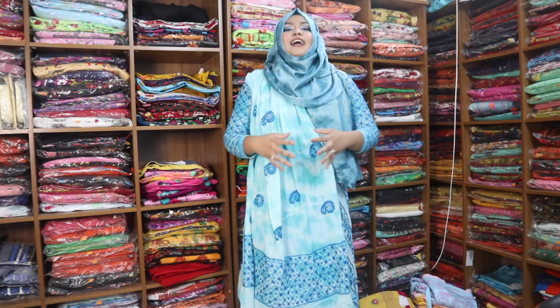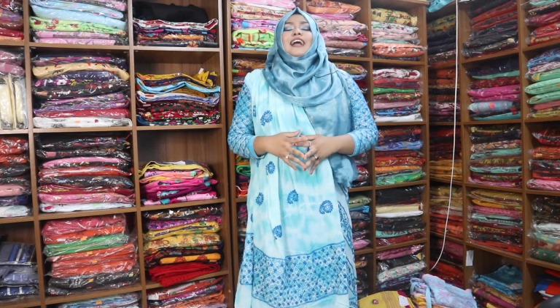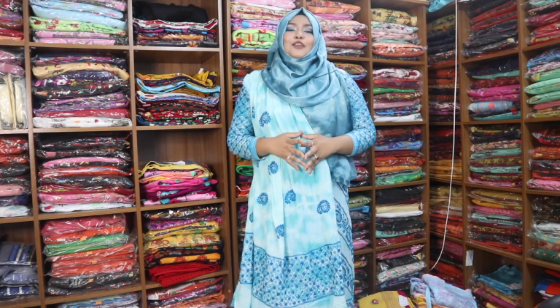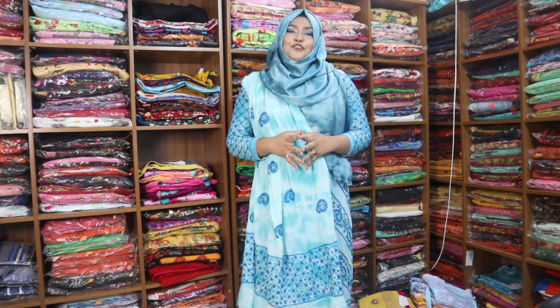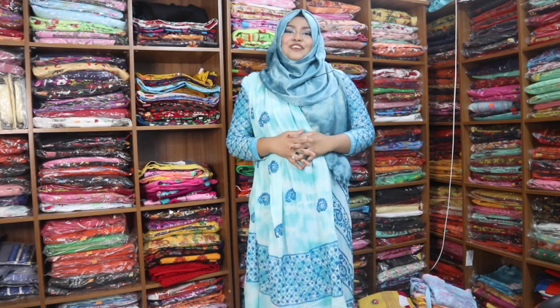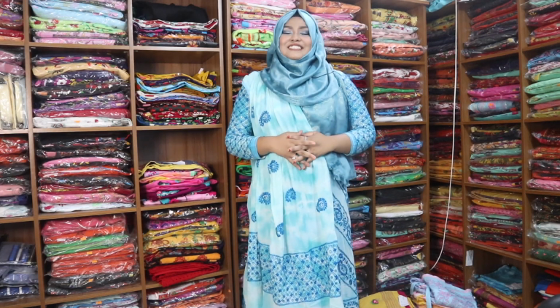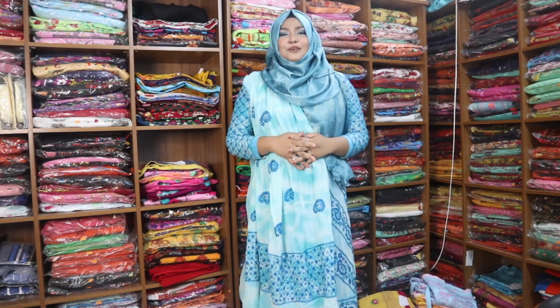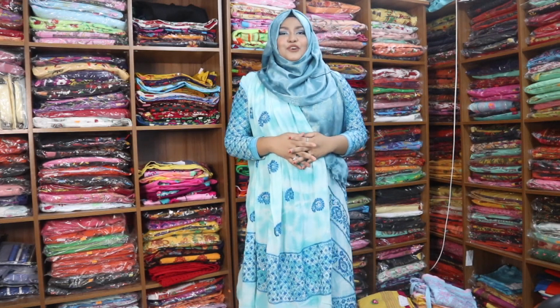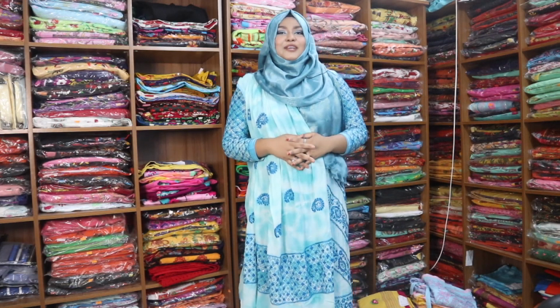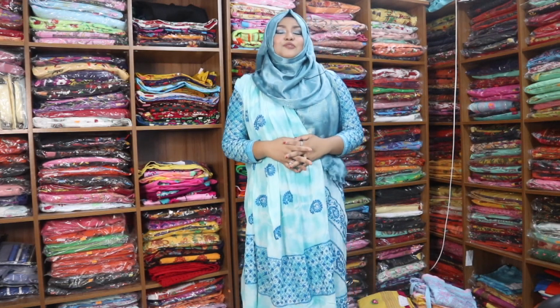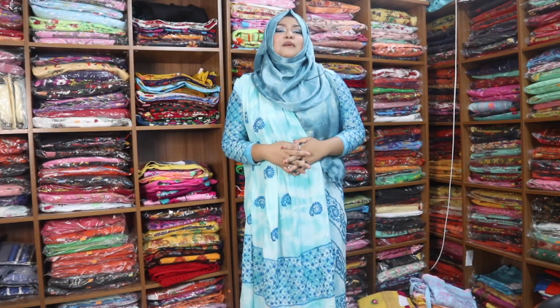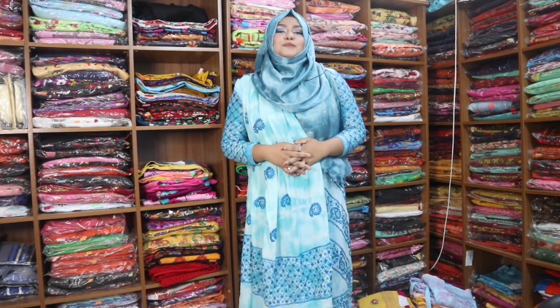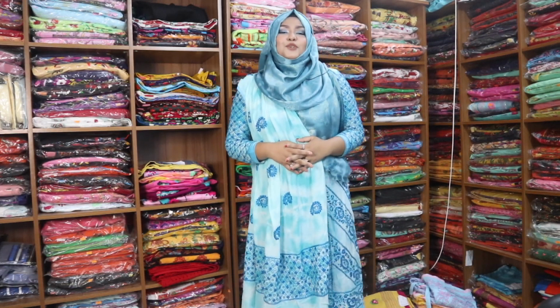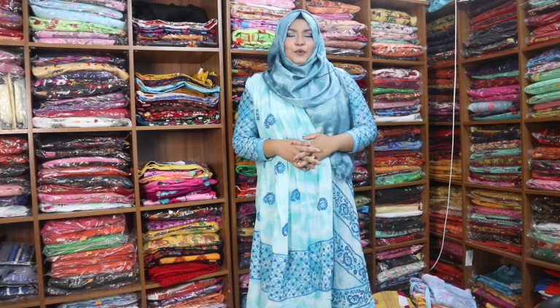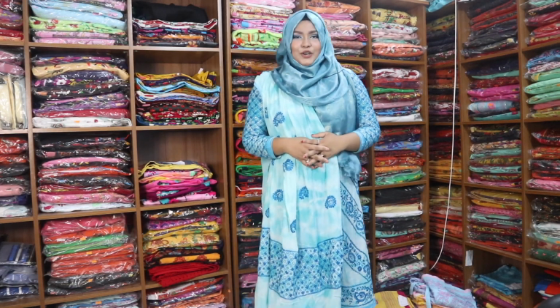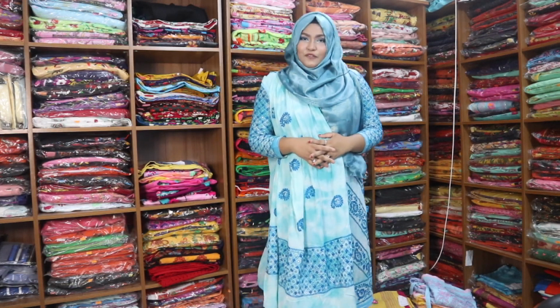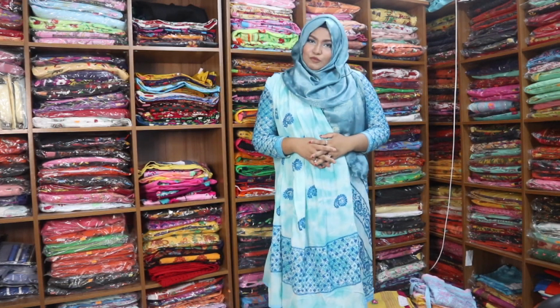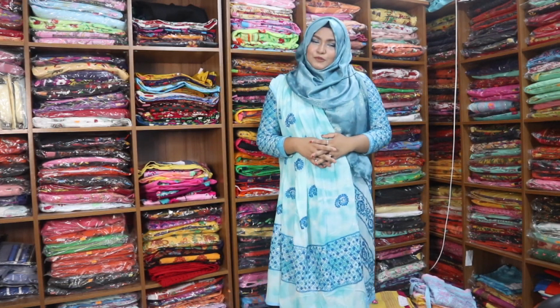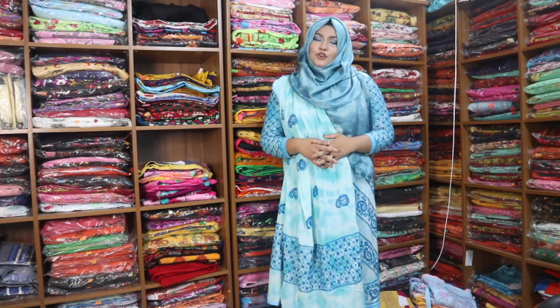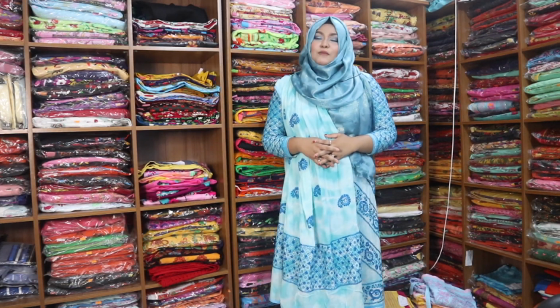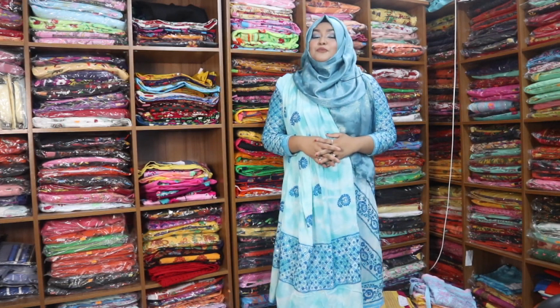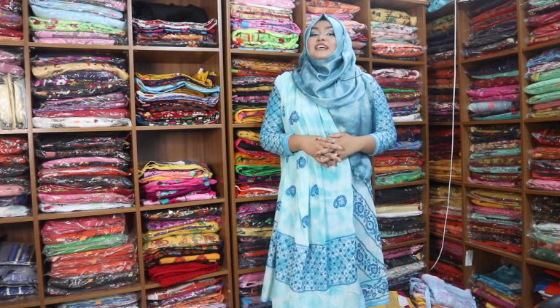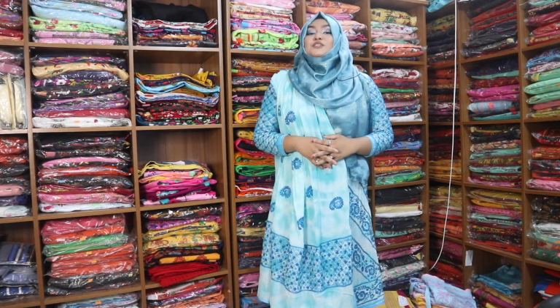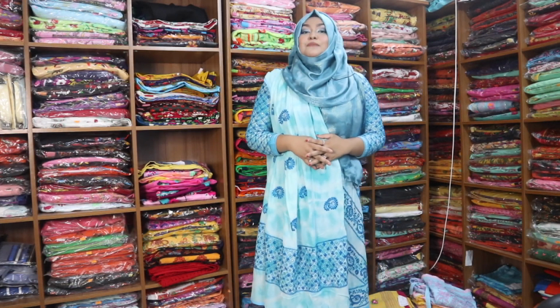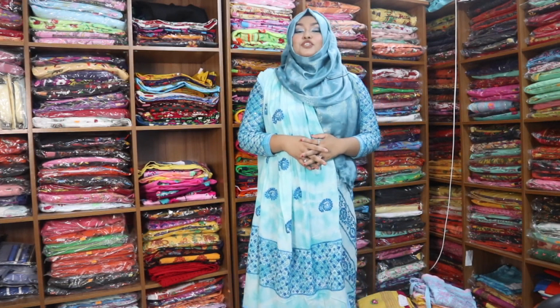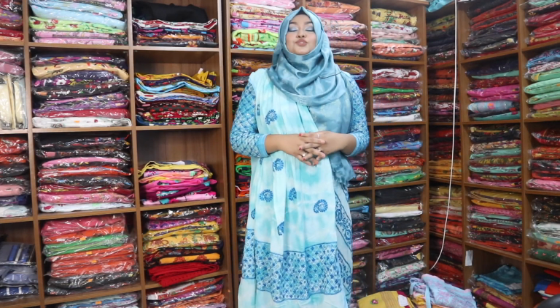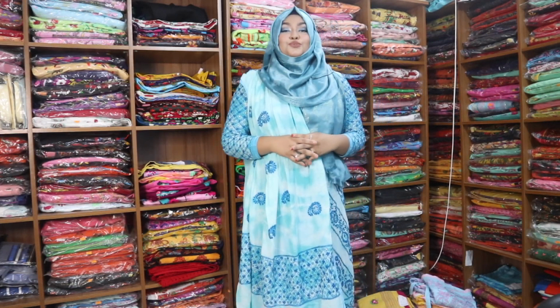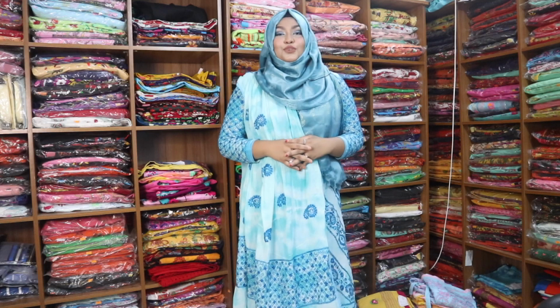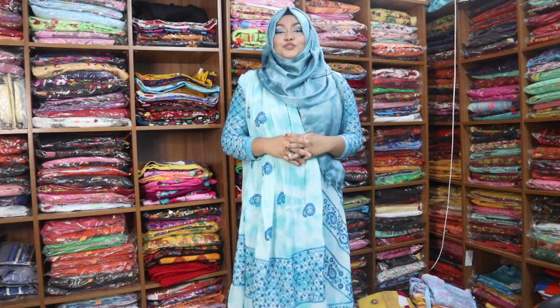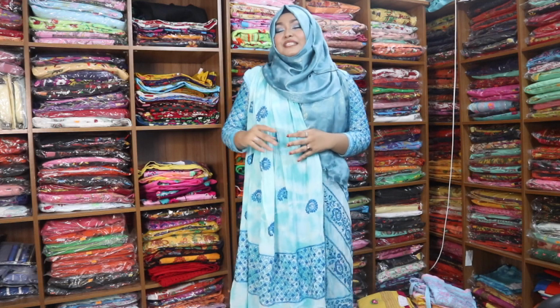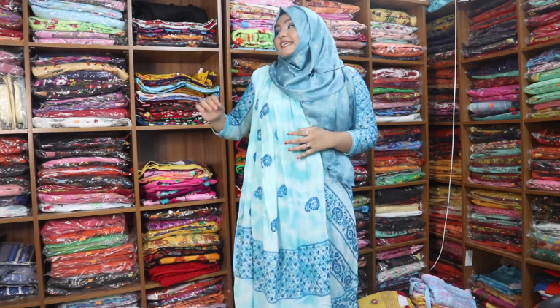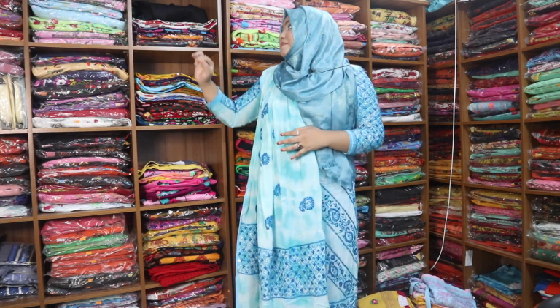Hello viewers! Assalamualaikum. I am the owner of onnovubon.com. Today I am going to show you a beautiful single kameez.